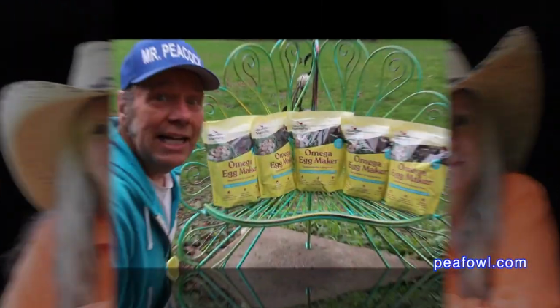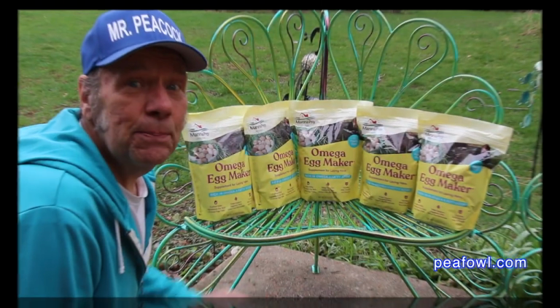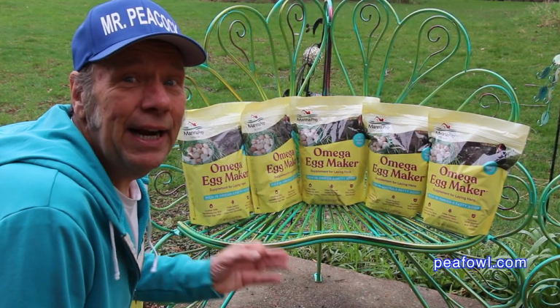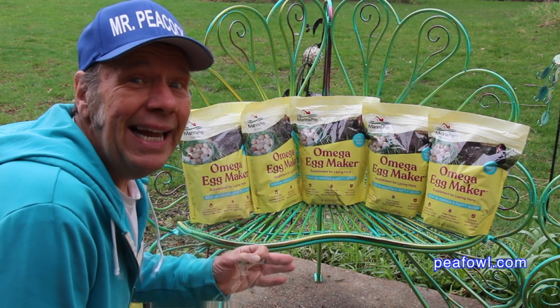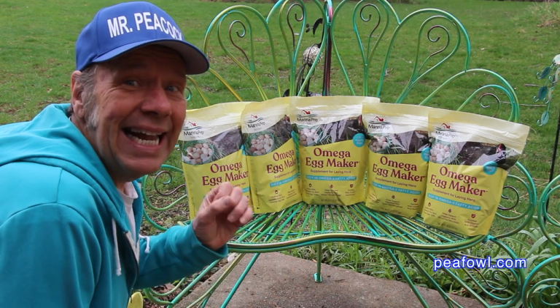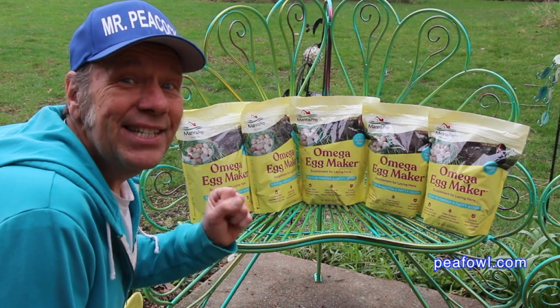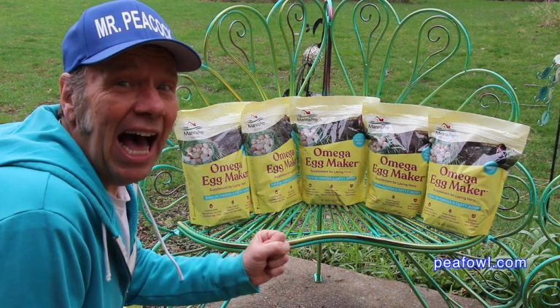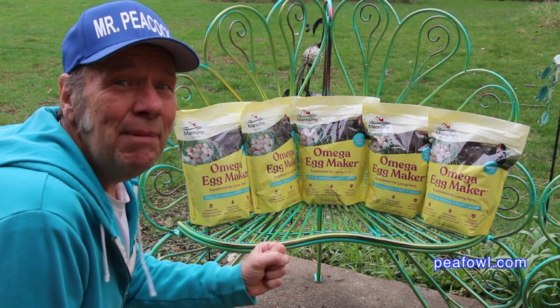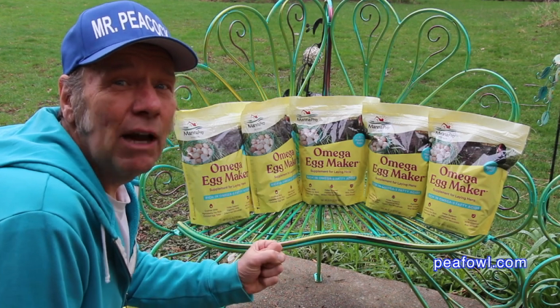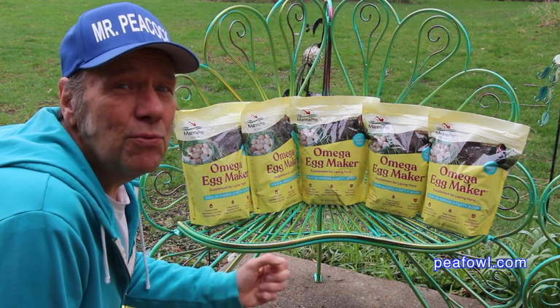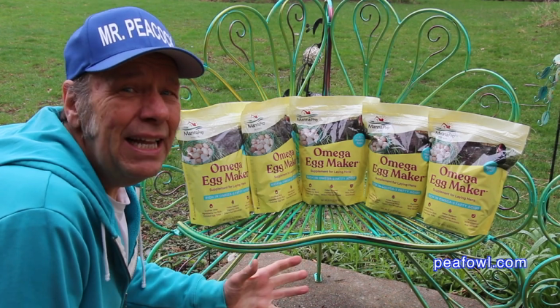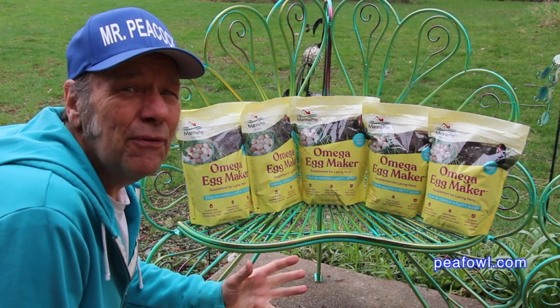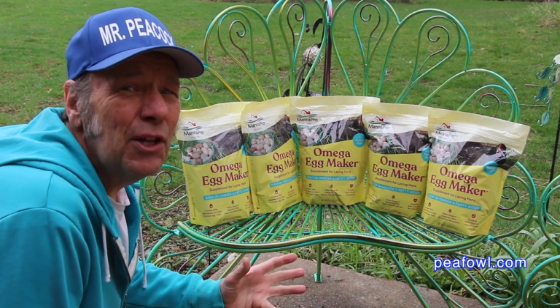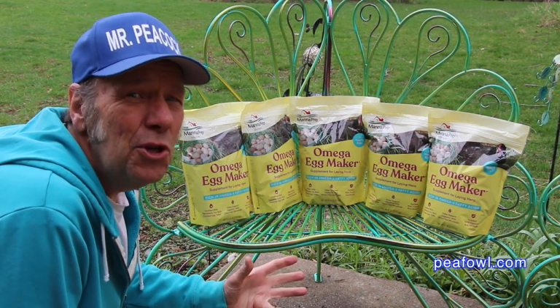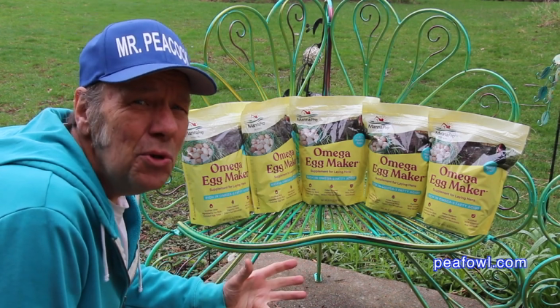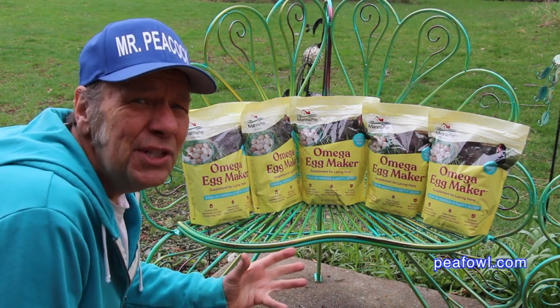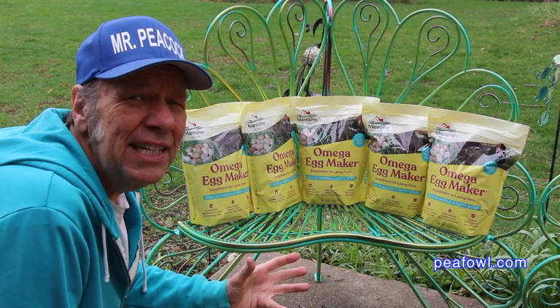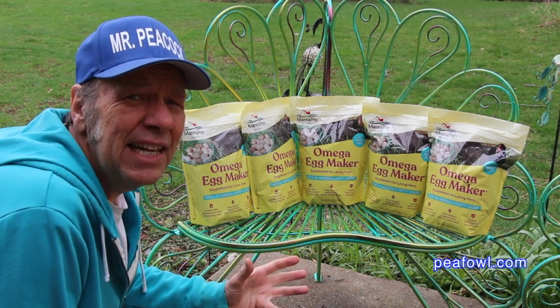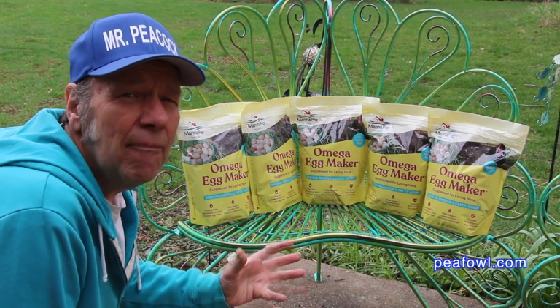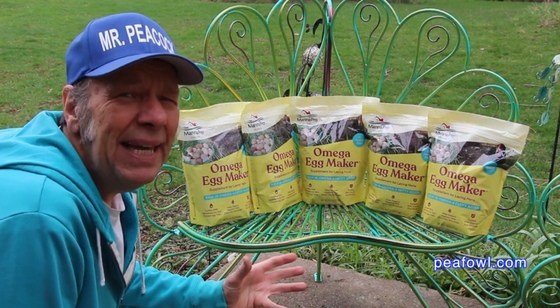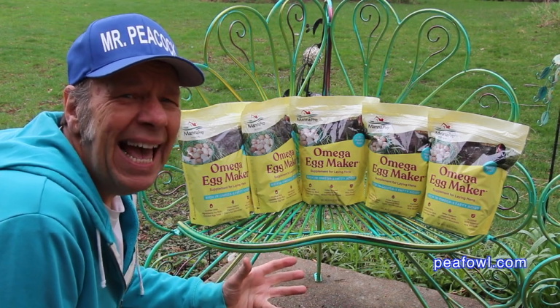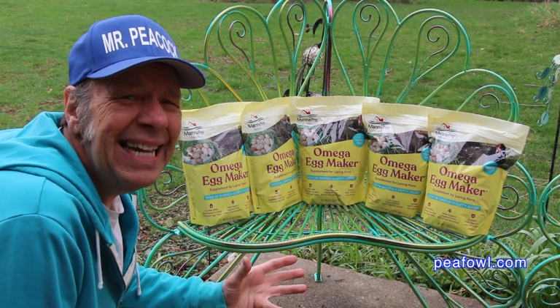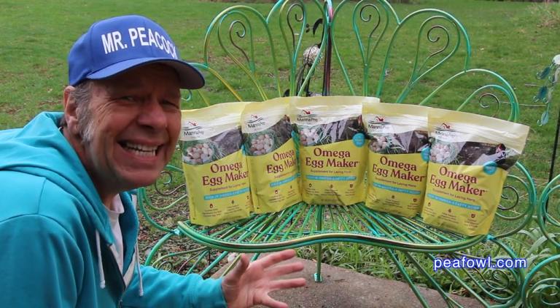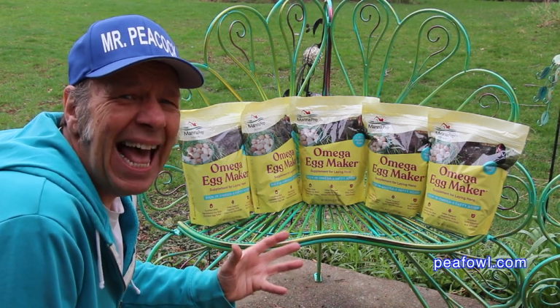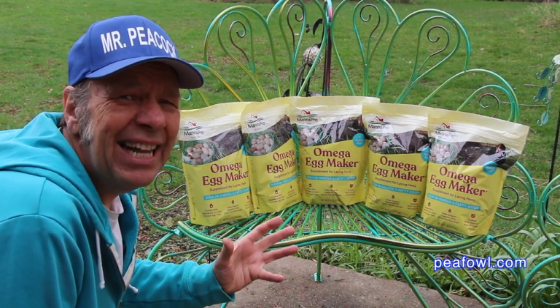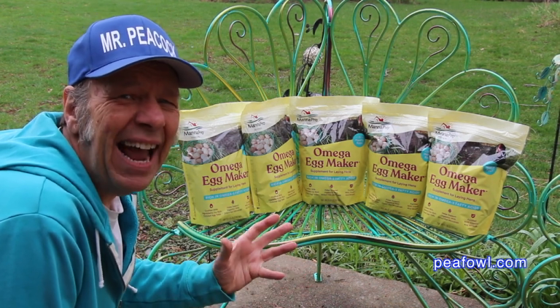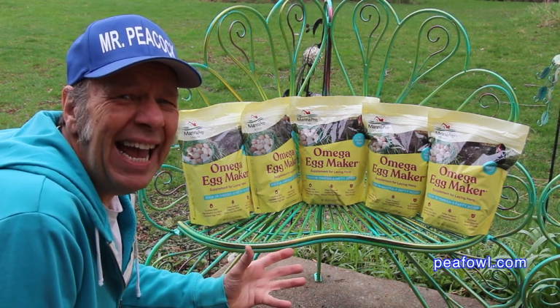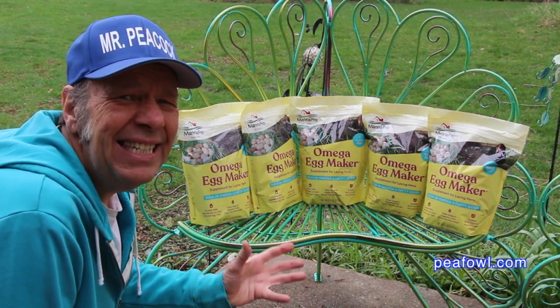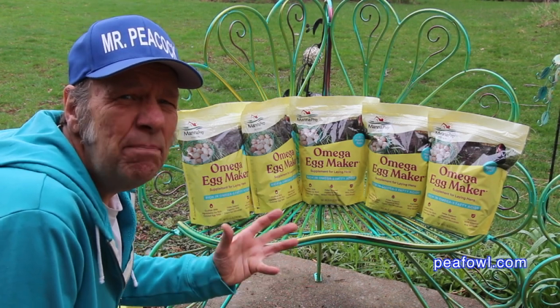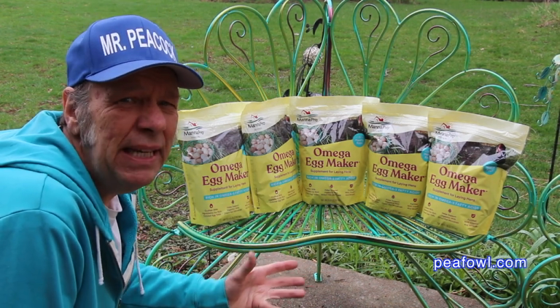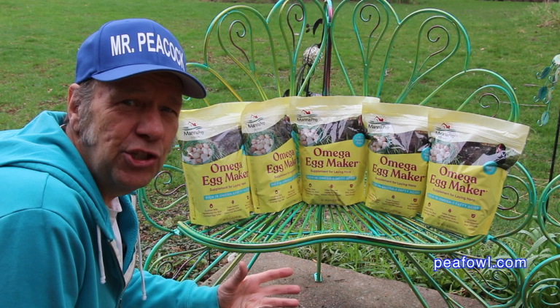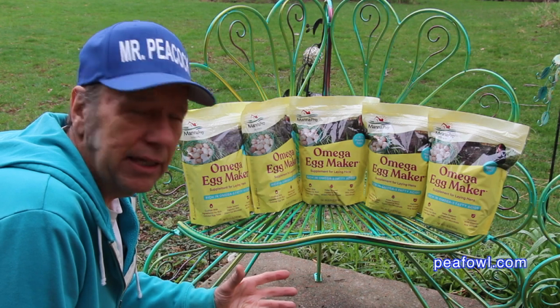It's spring and it's time to get ready for the new season of peahens and their eggs and peachicks.